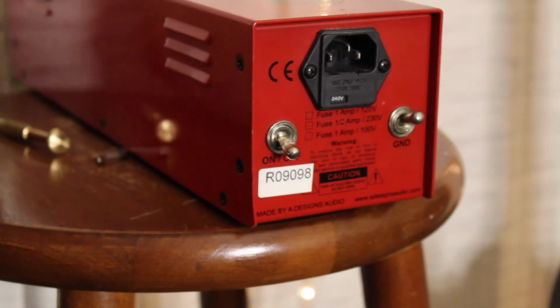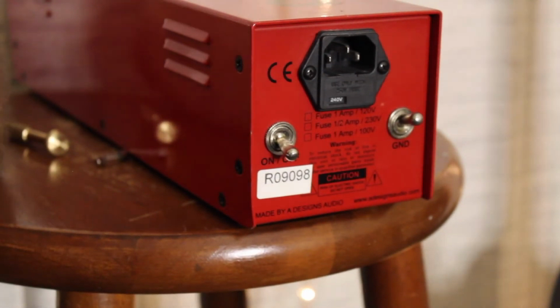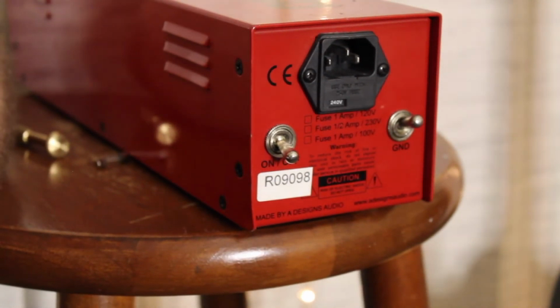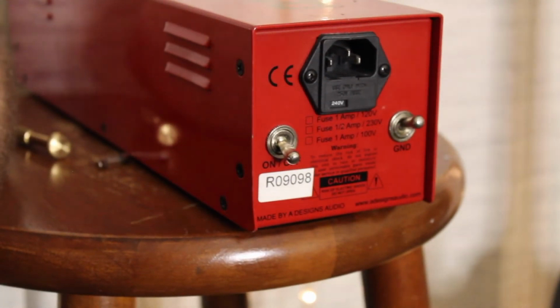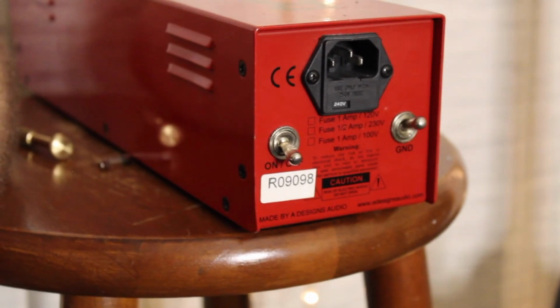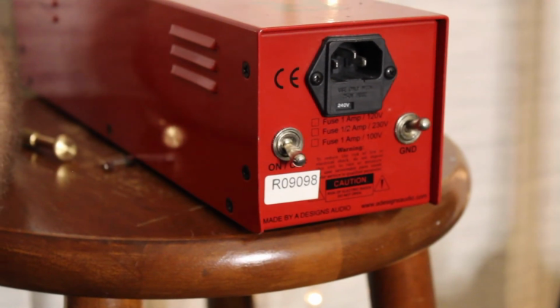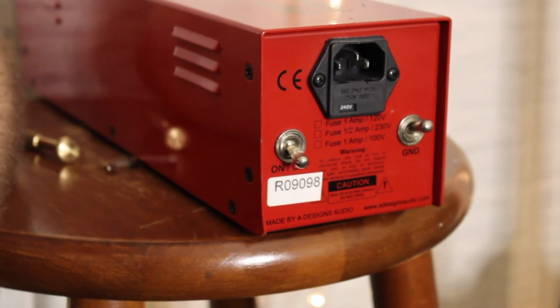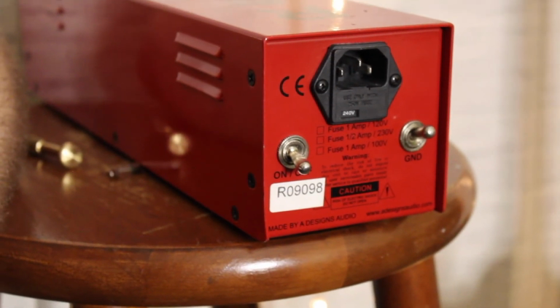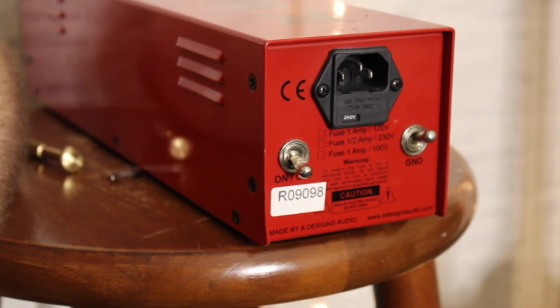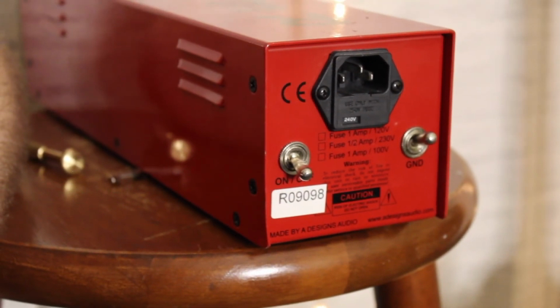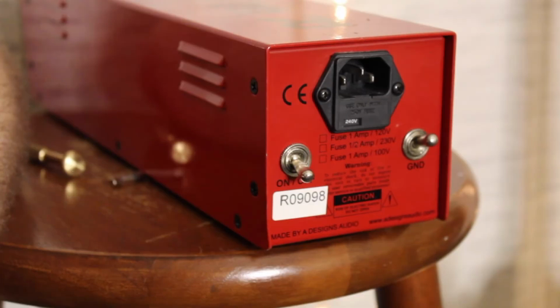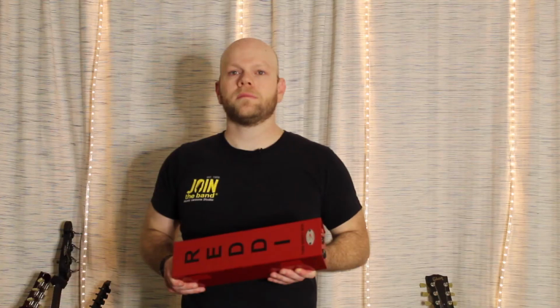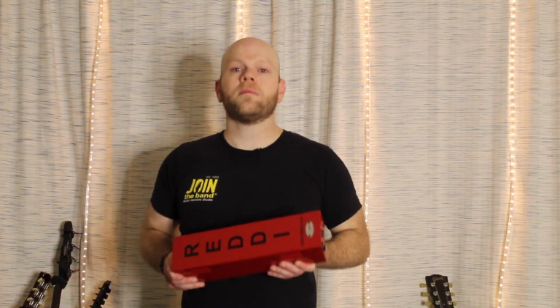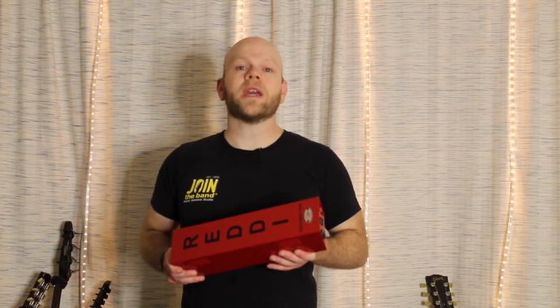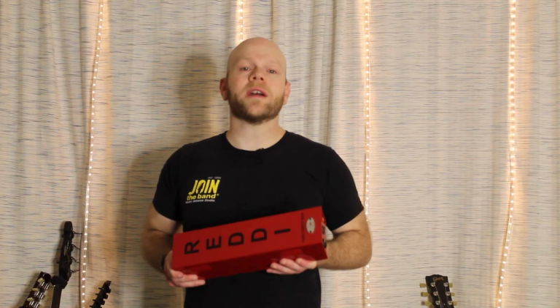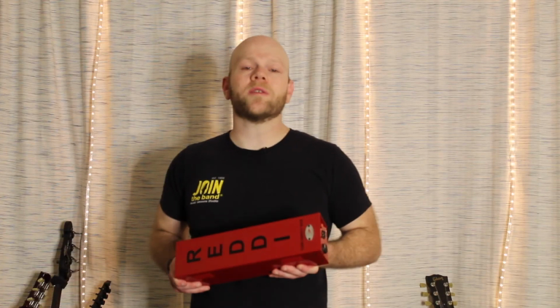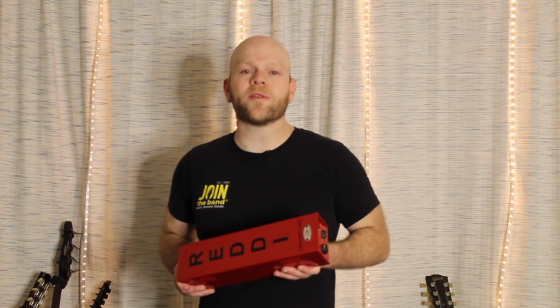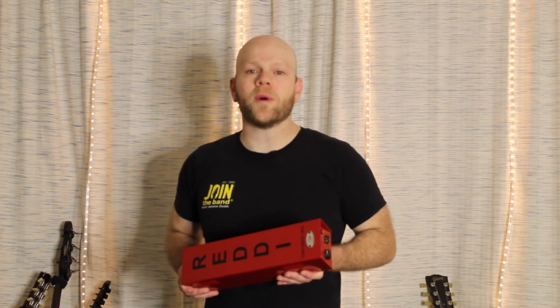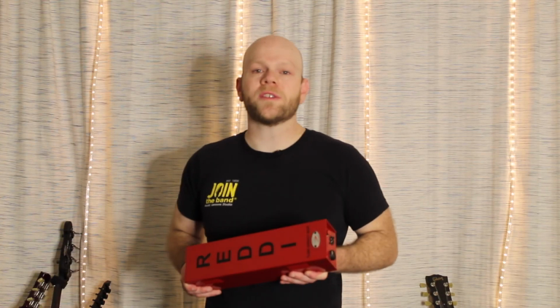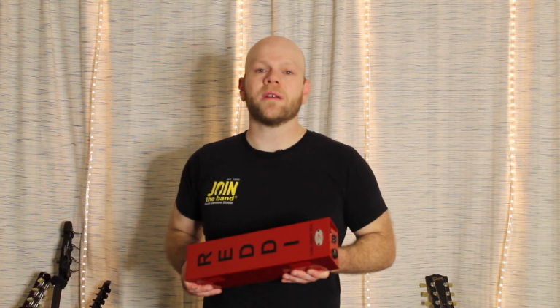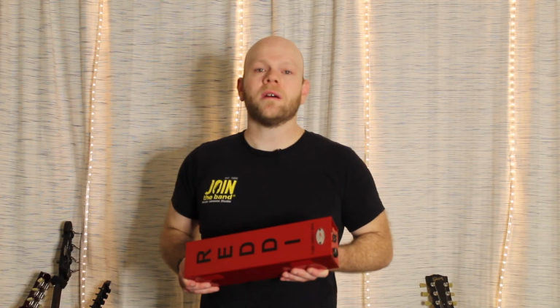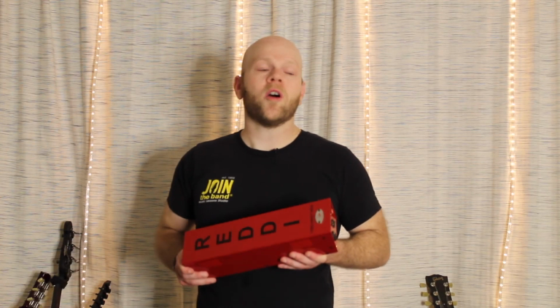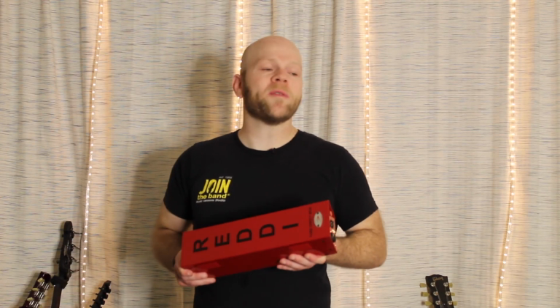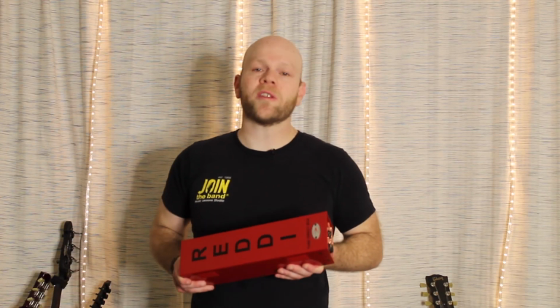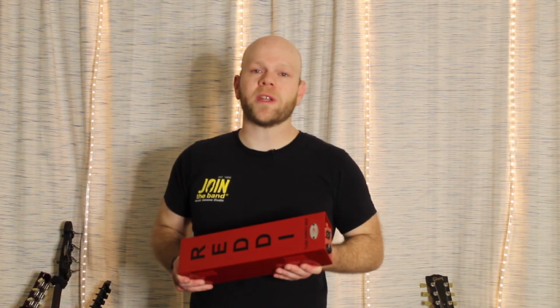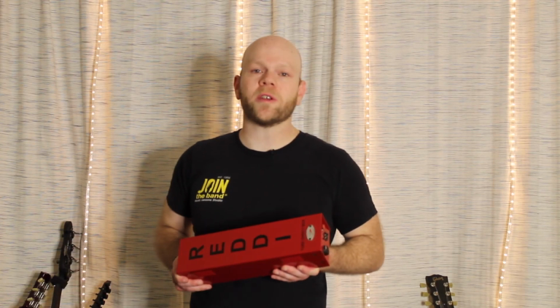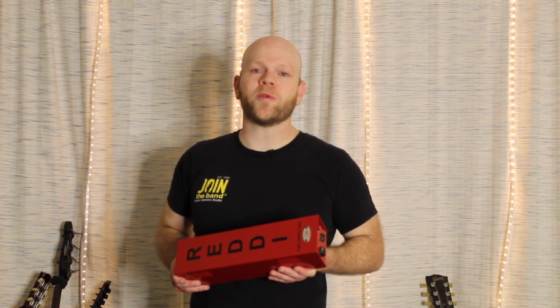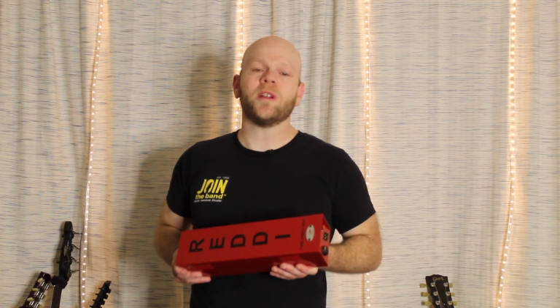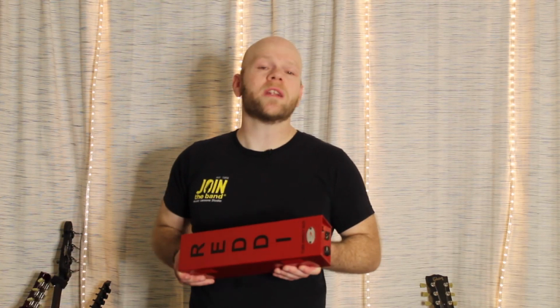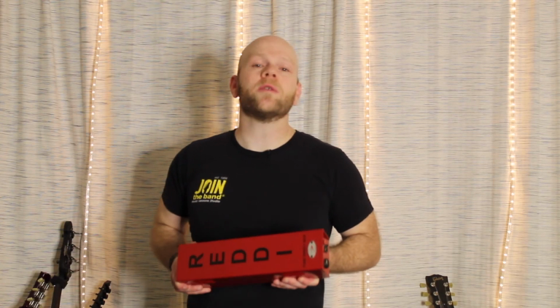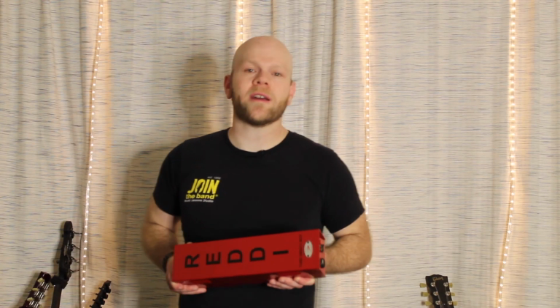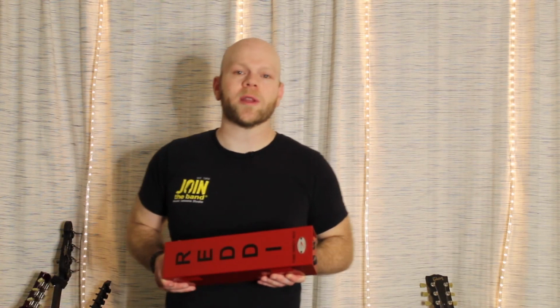And that is it — you are good to go. Thank you guys so much for watching. Hope you found this video useful. Let us know in the comments.